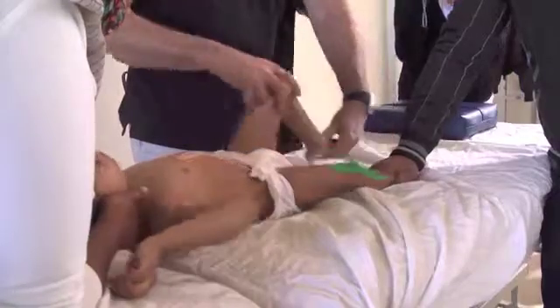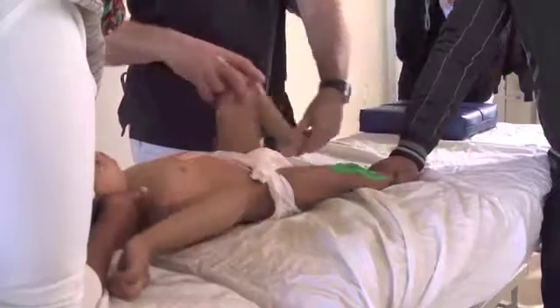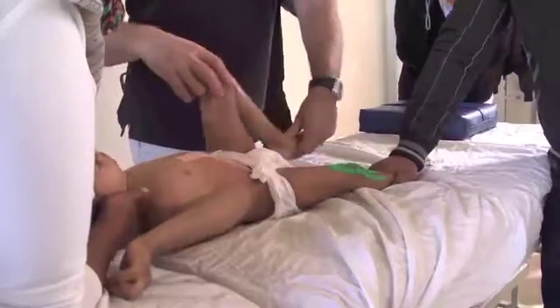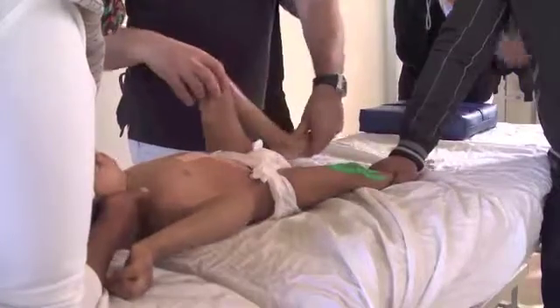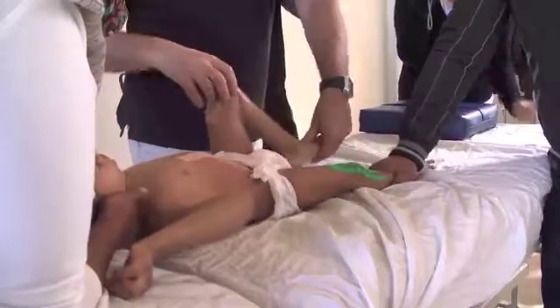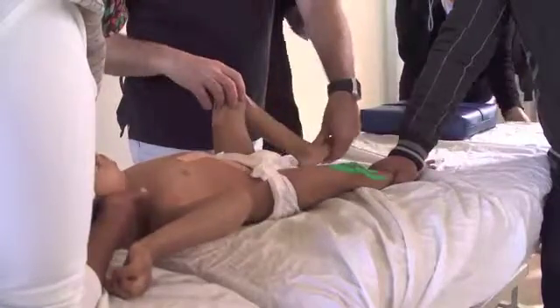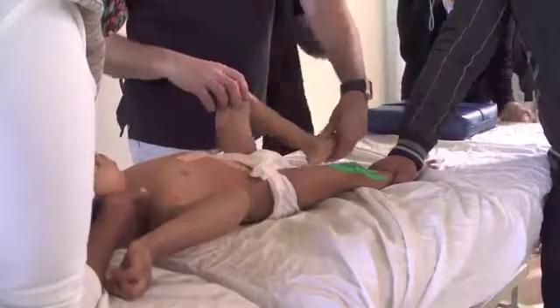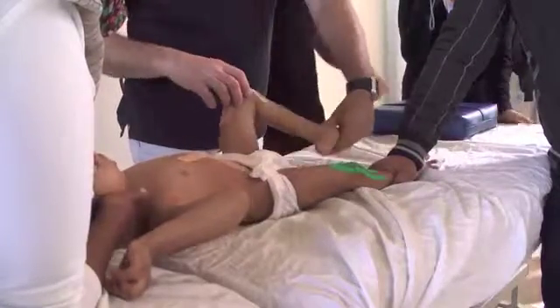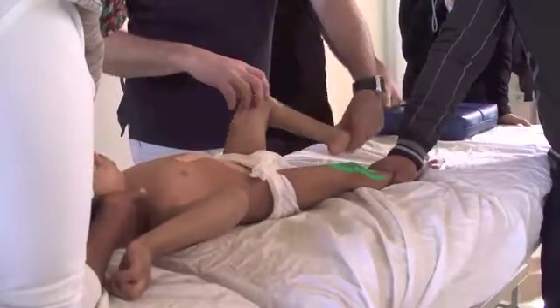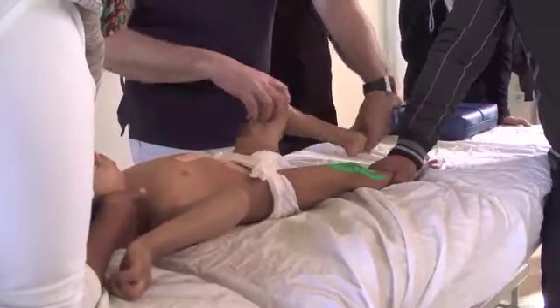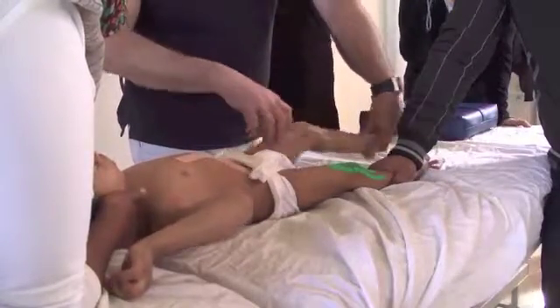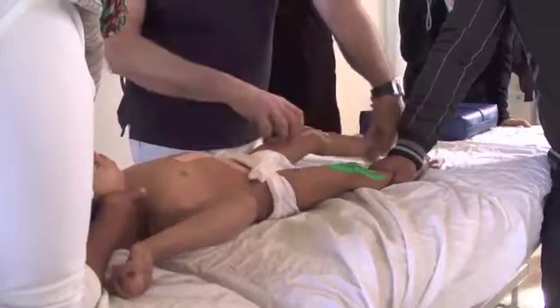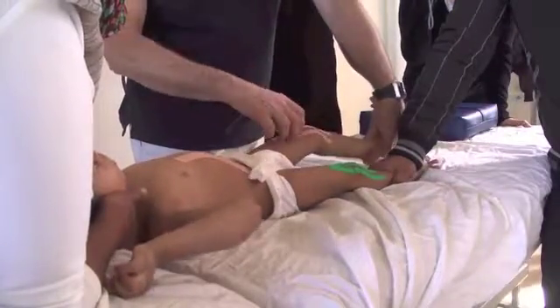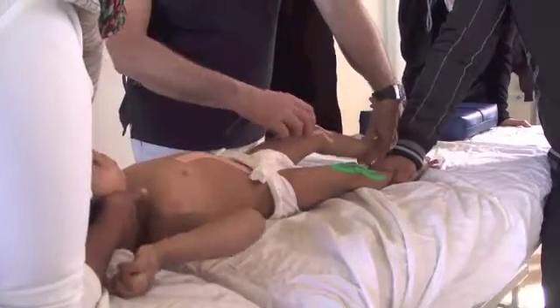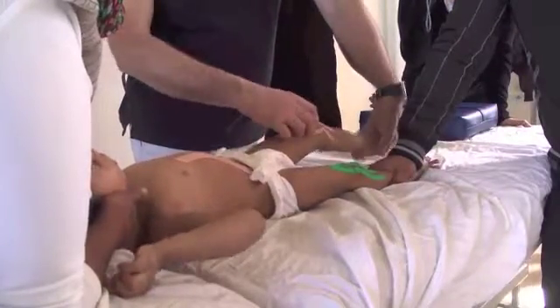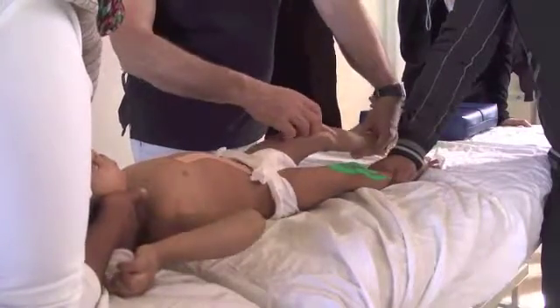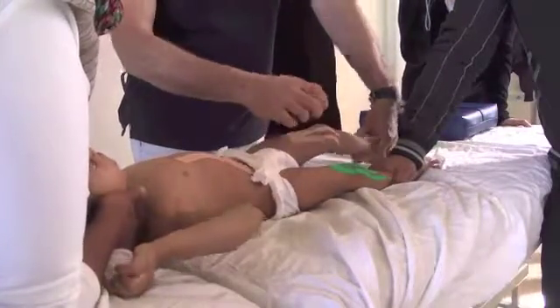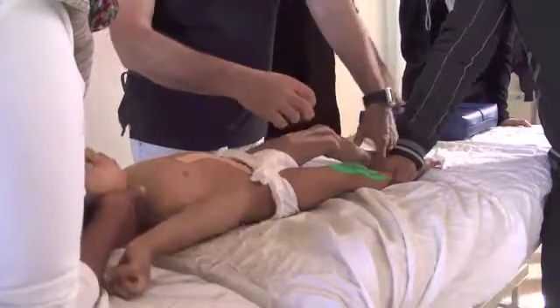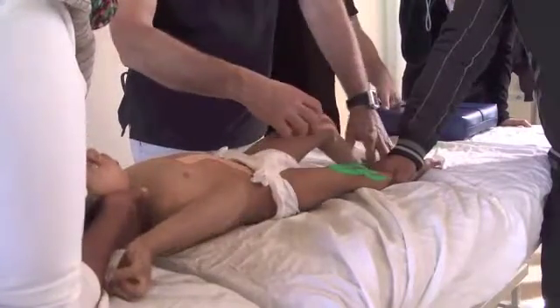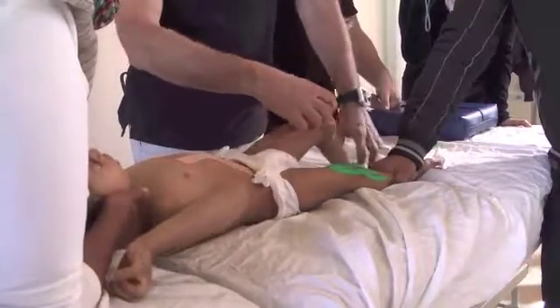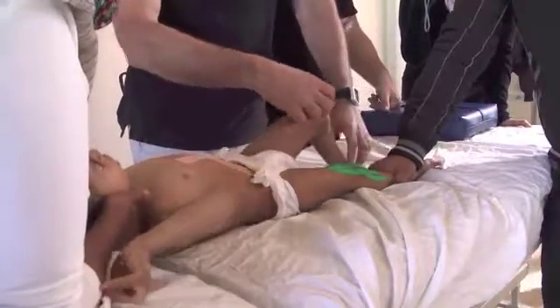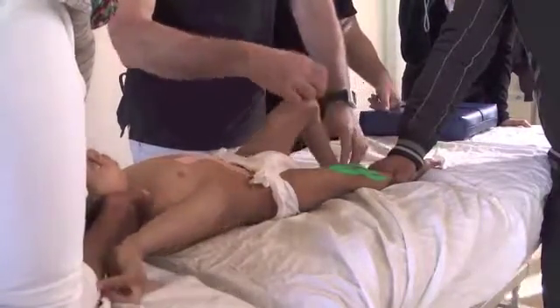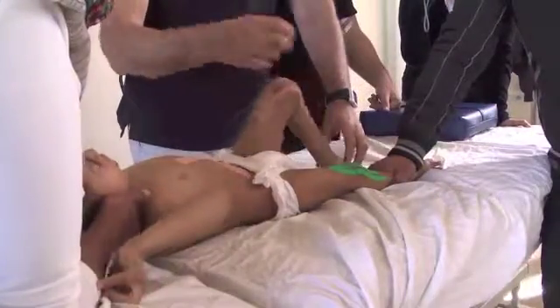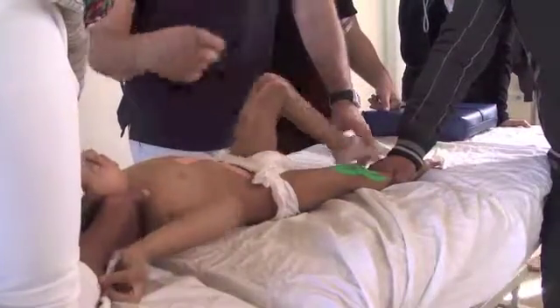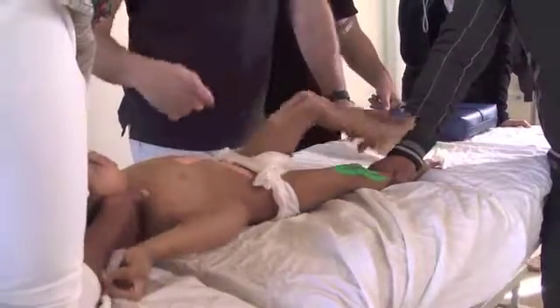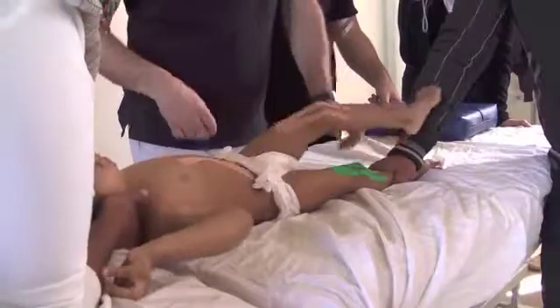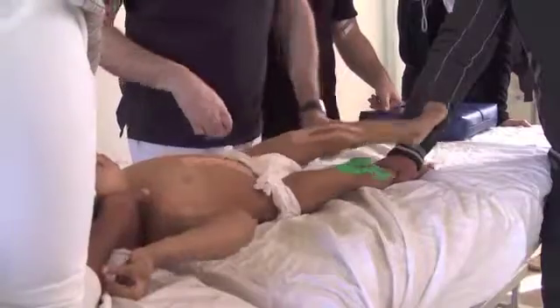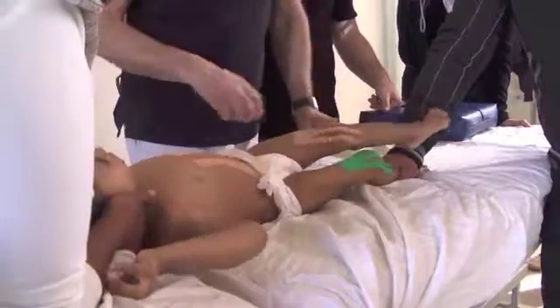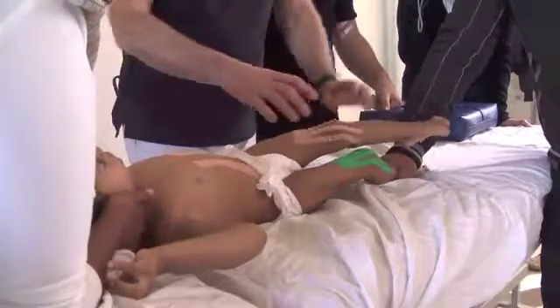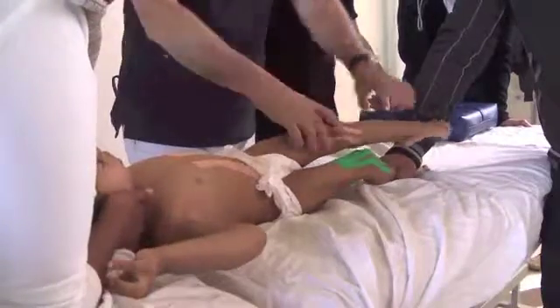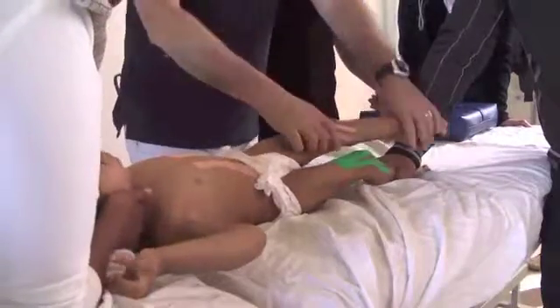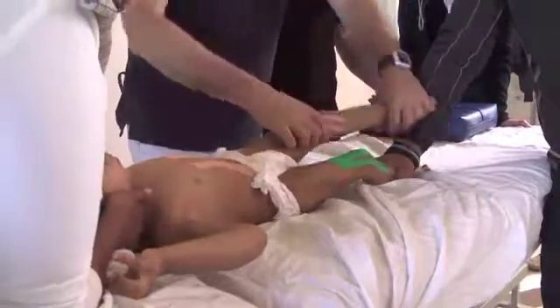The tape has a local proprioceptive stimulation on the skin receptors.